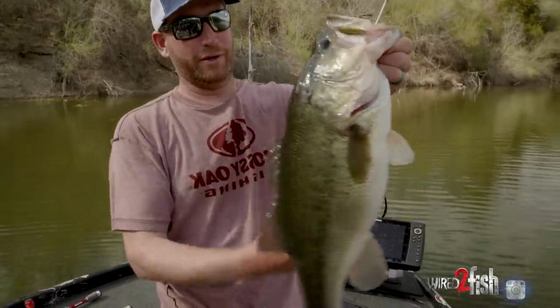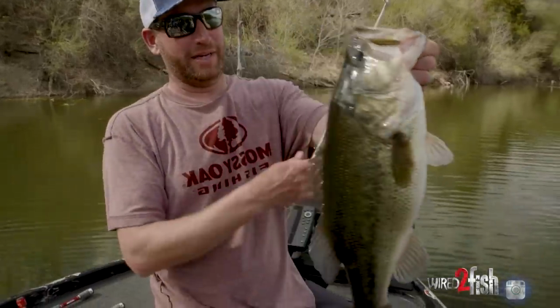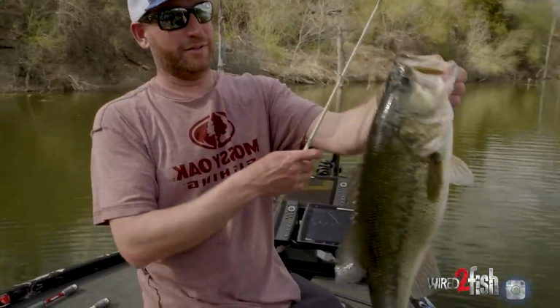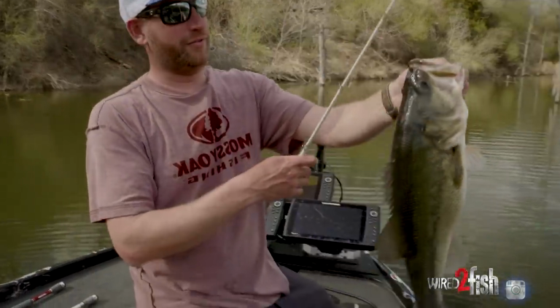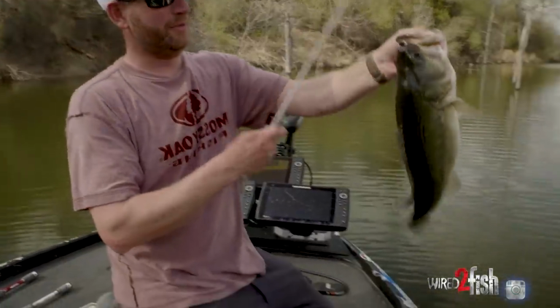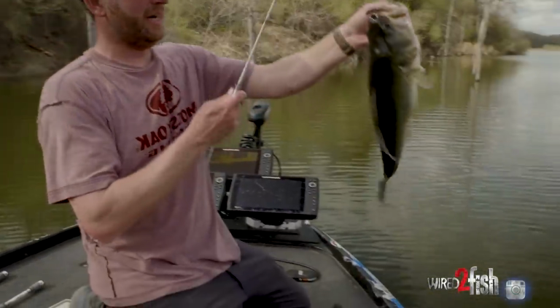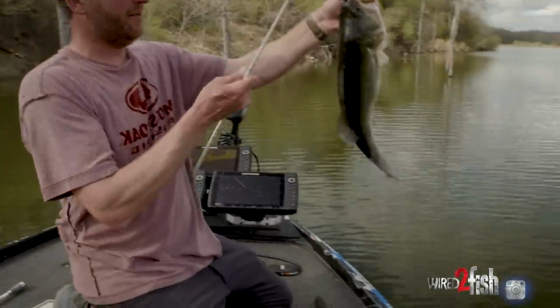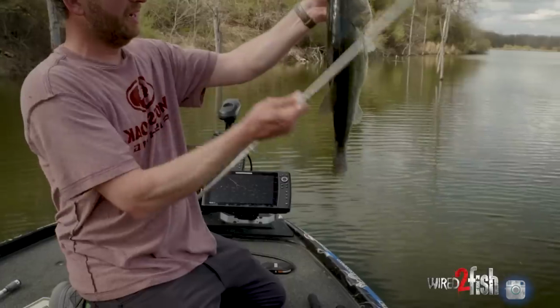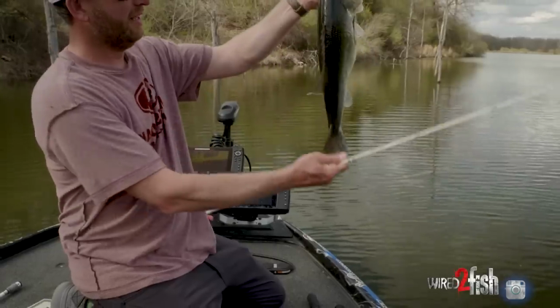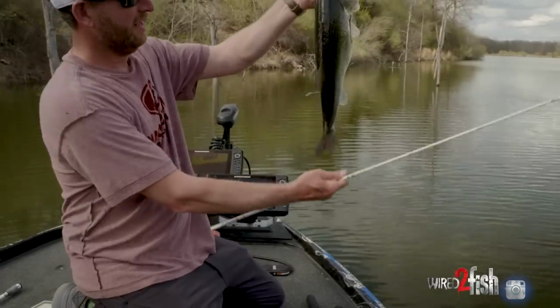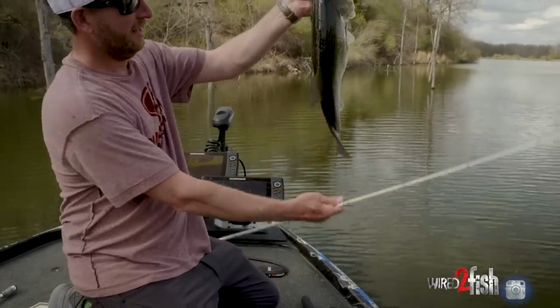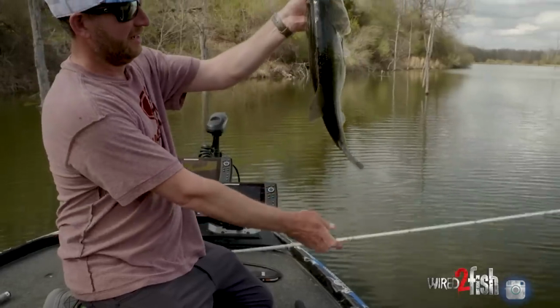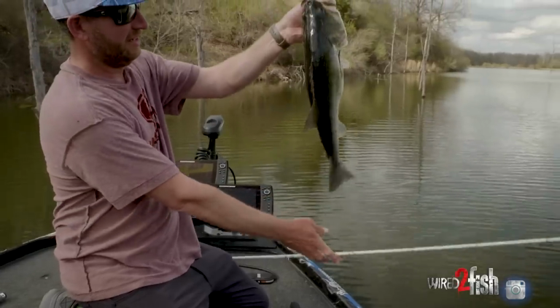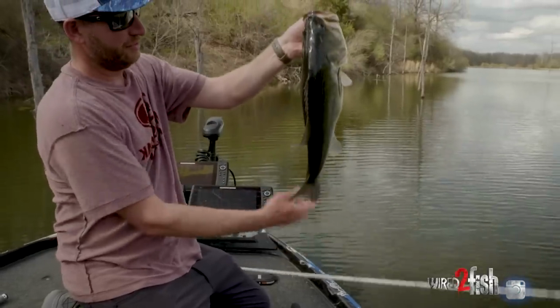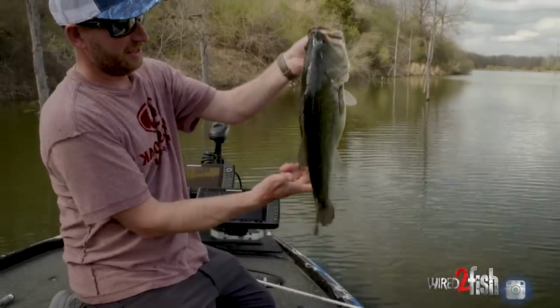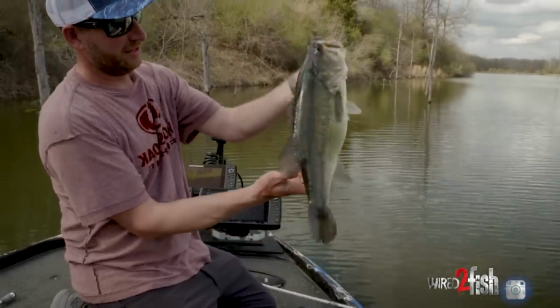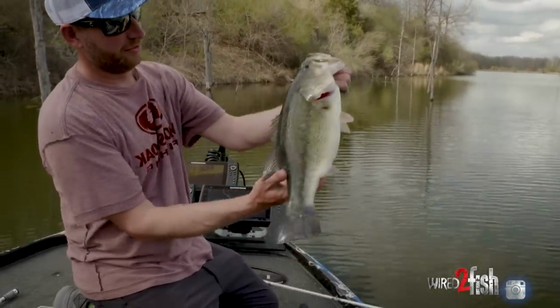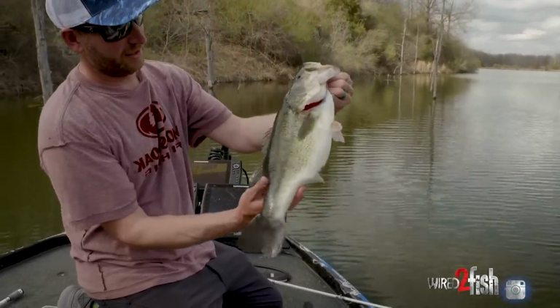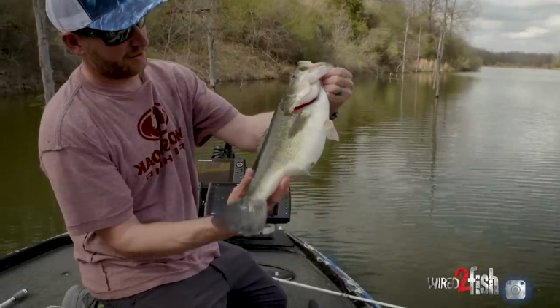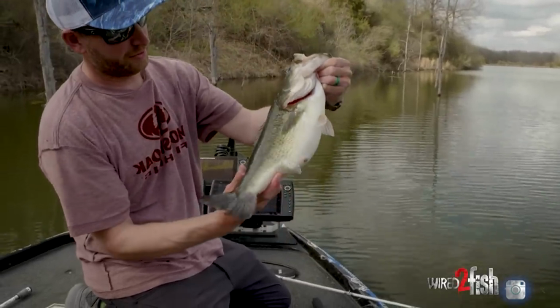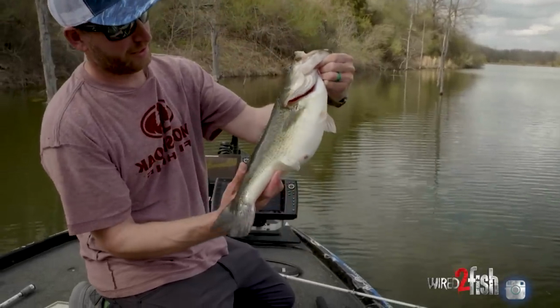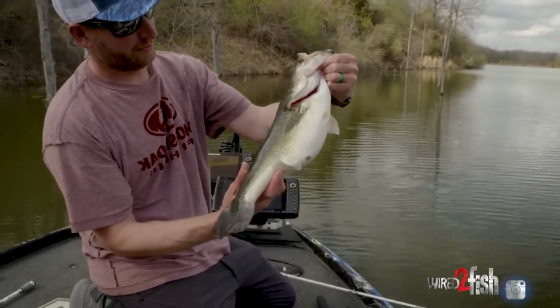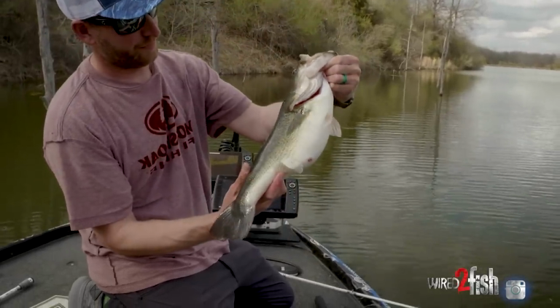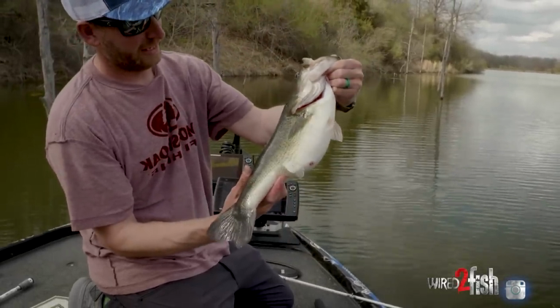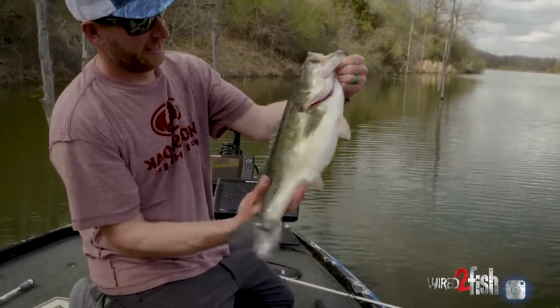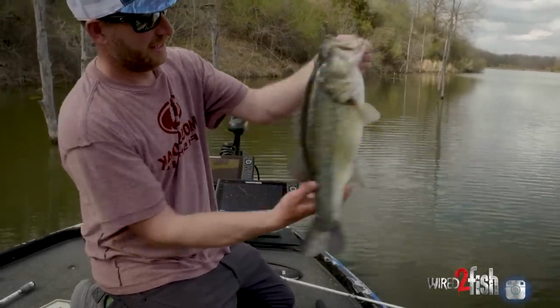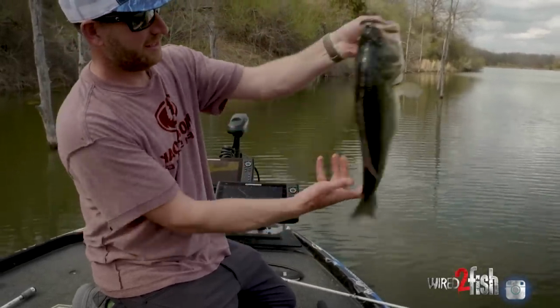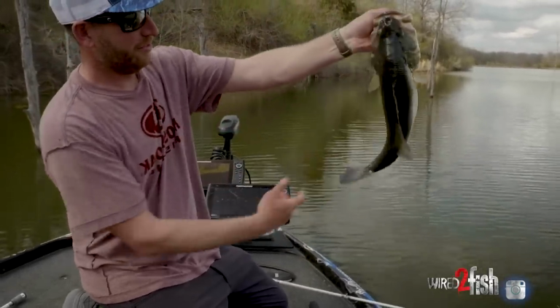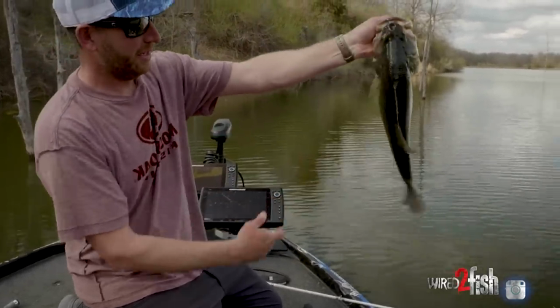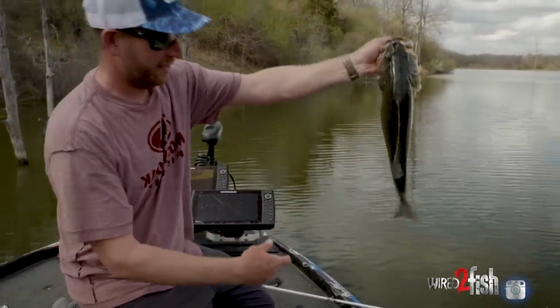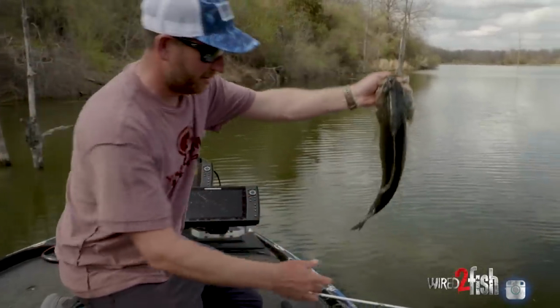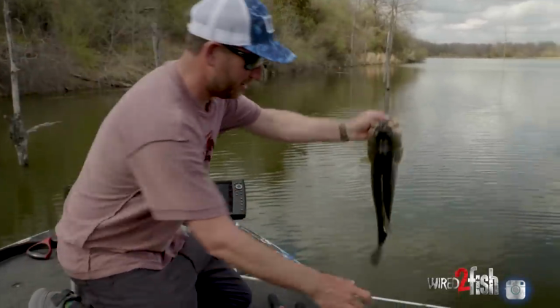Spinnerbaits are a fun bite, man. It is really, really hard to beat. Let's get her back in the water.